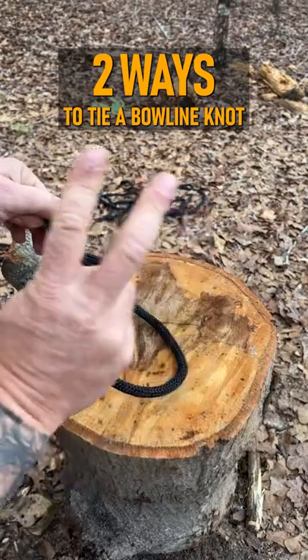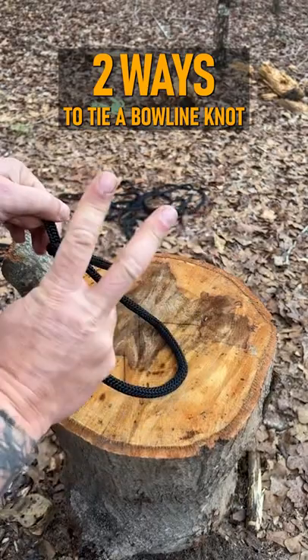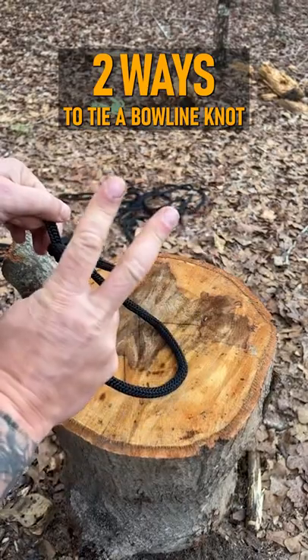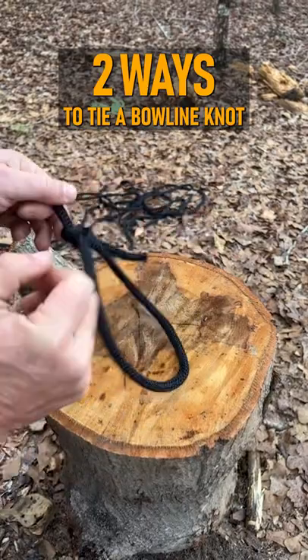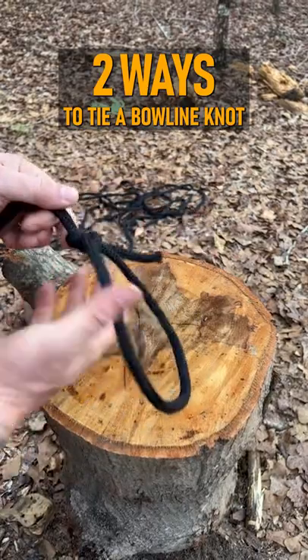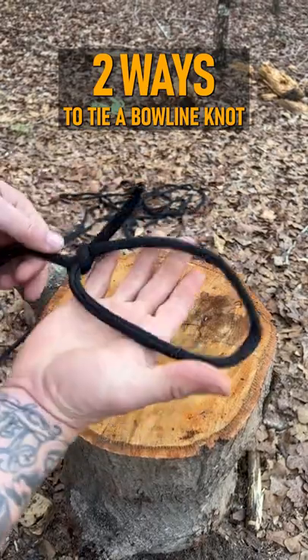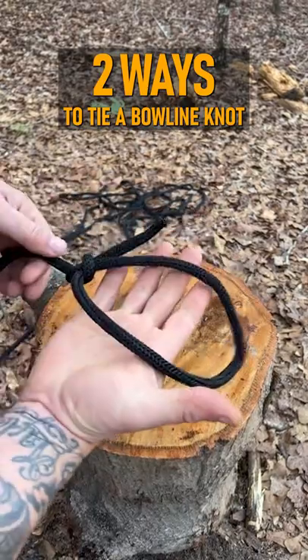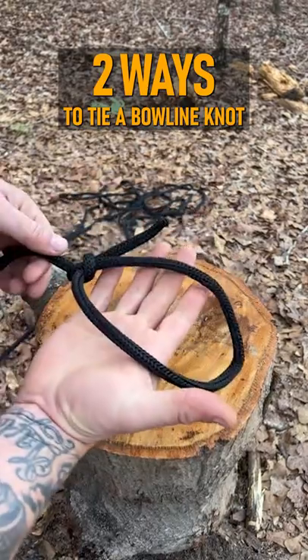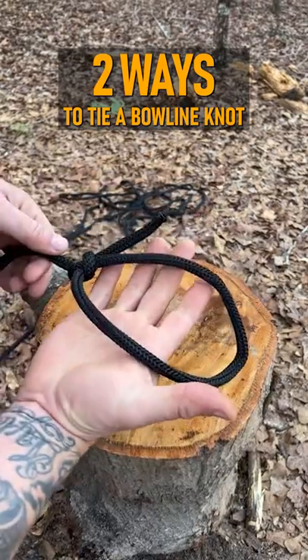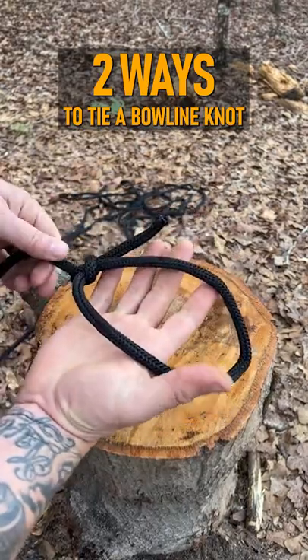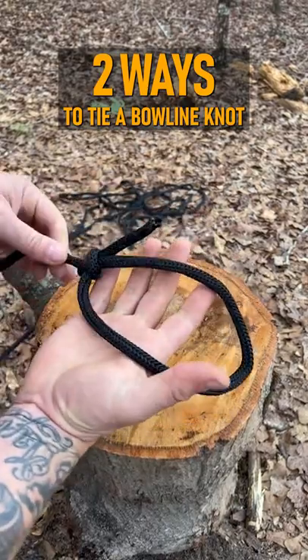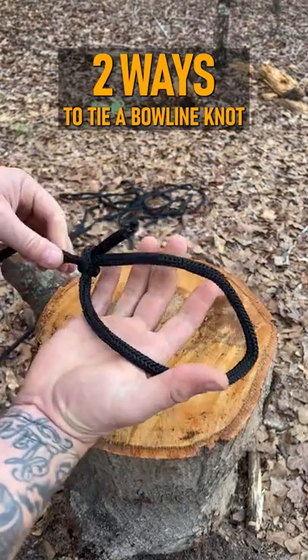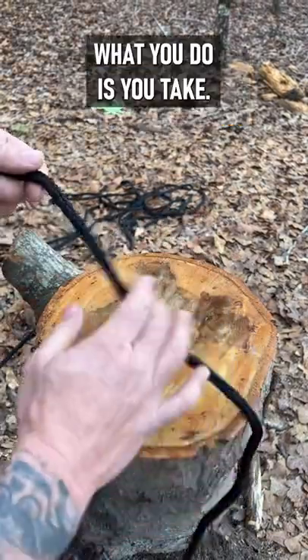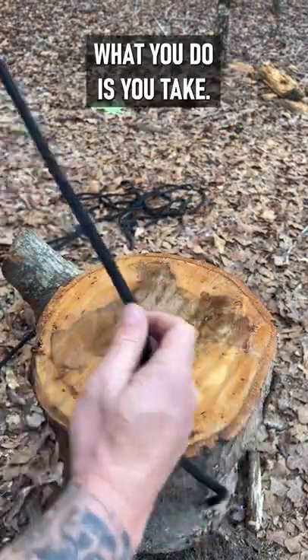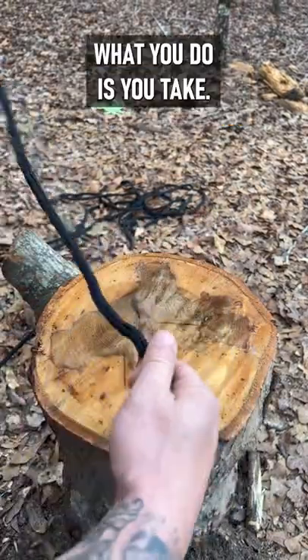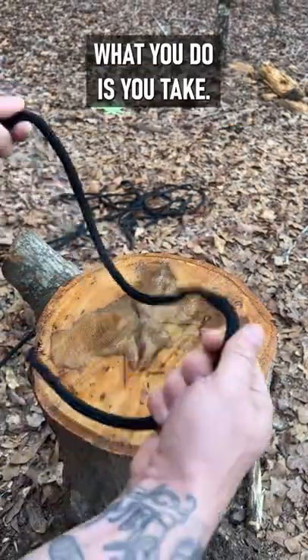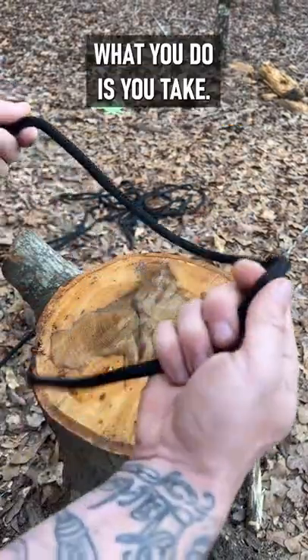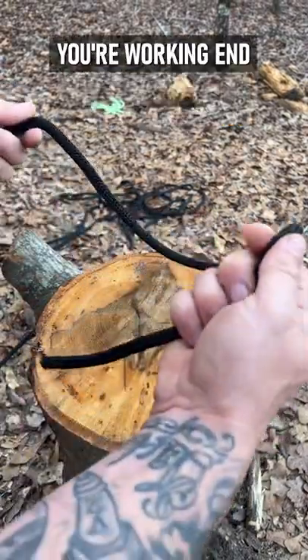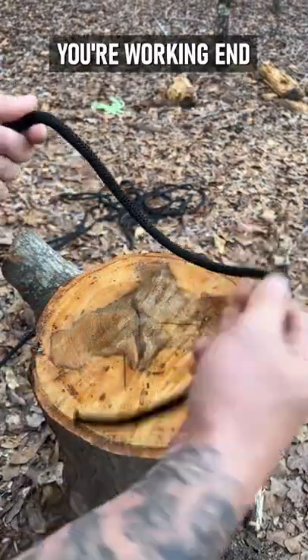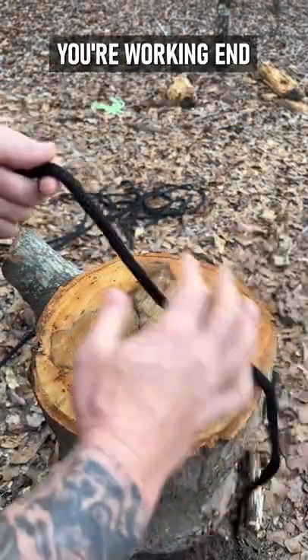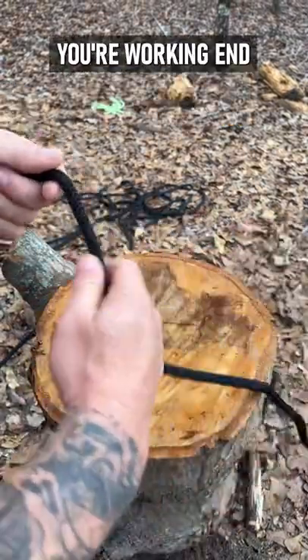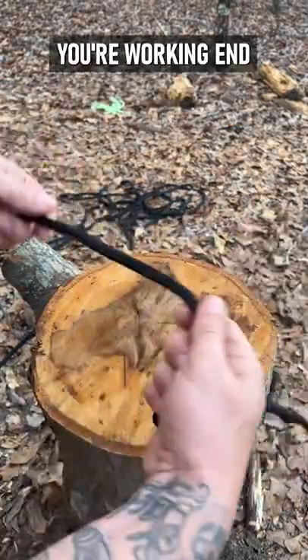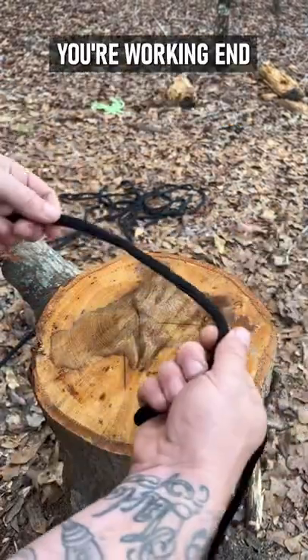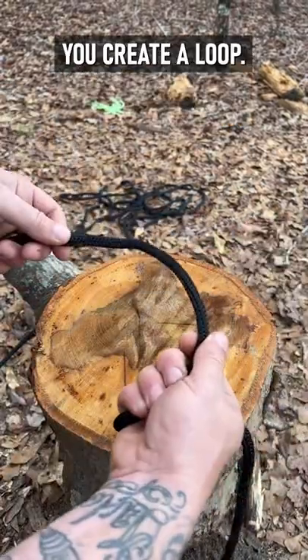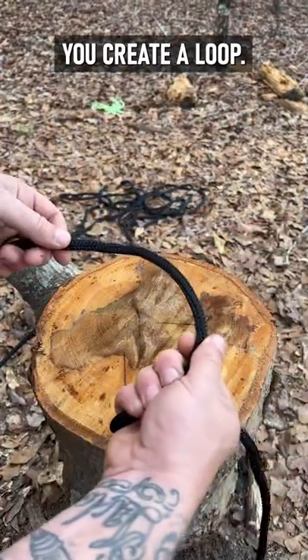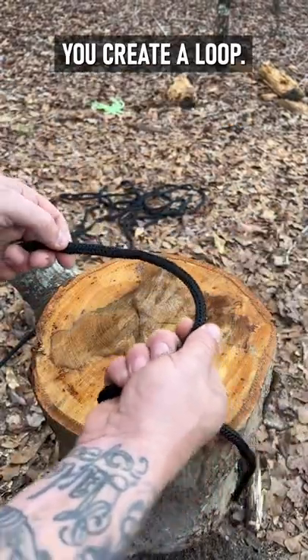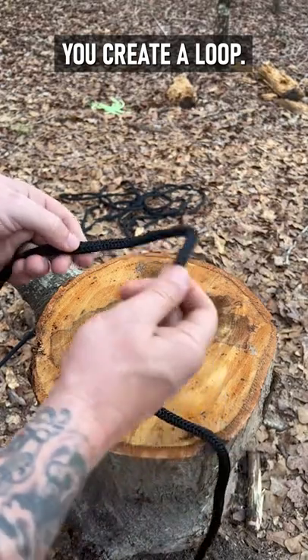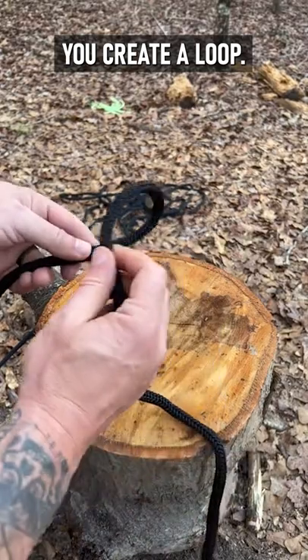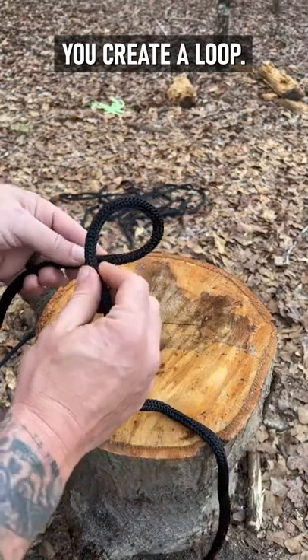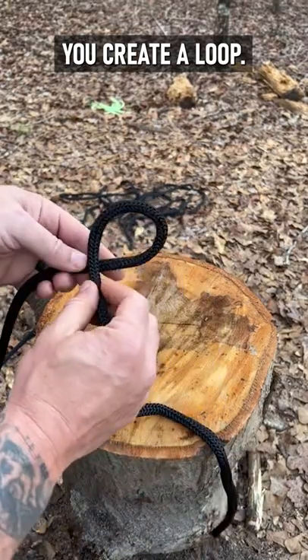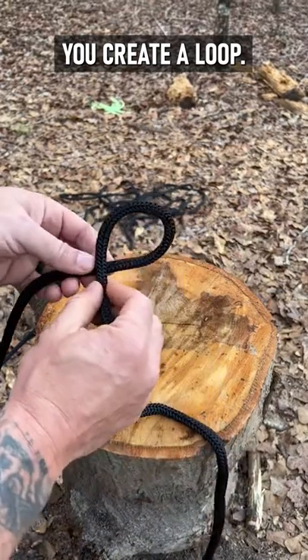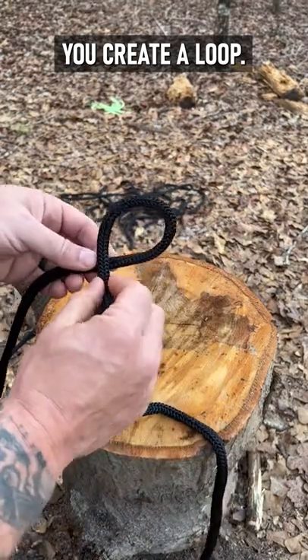Two ways to tie a bowline knot. What you do is you take, you're working end in, you create a loop.